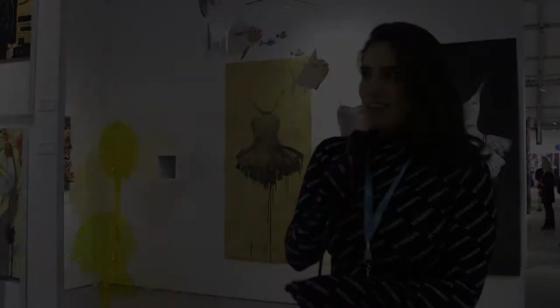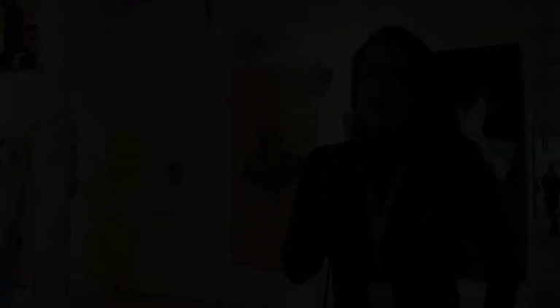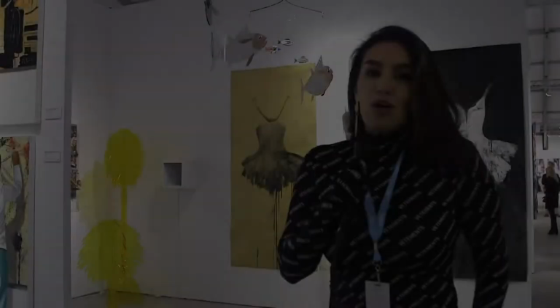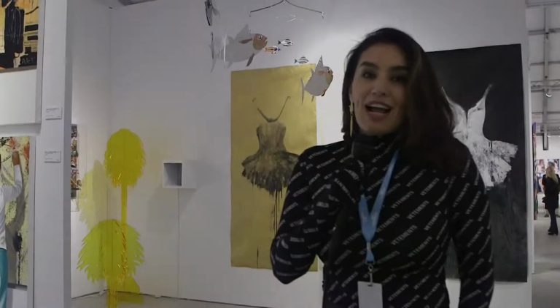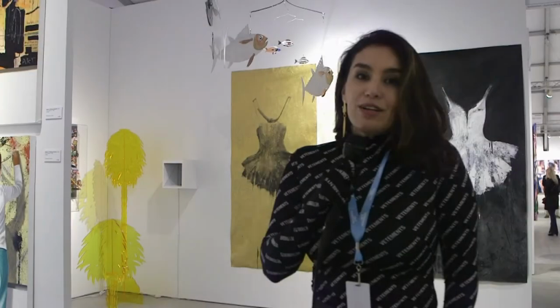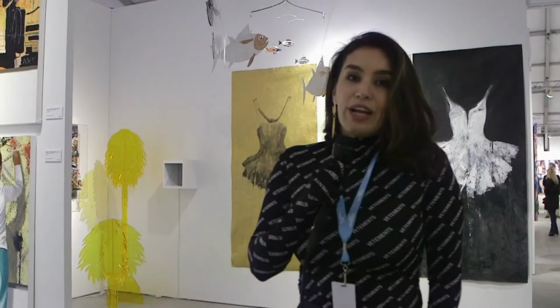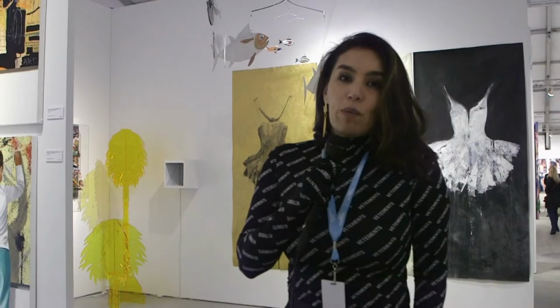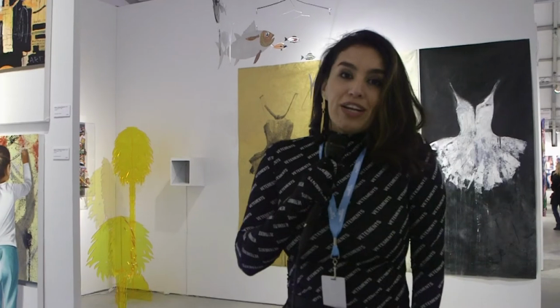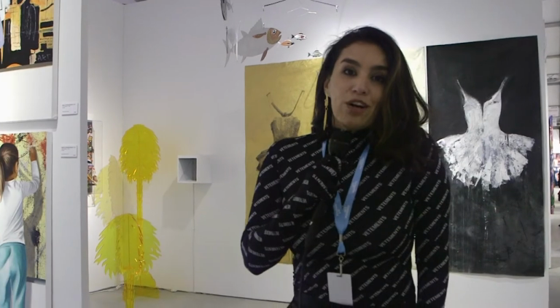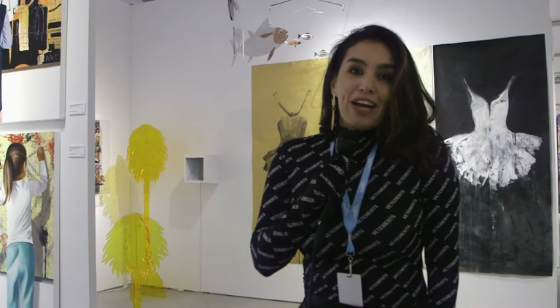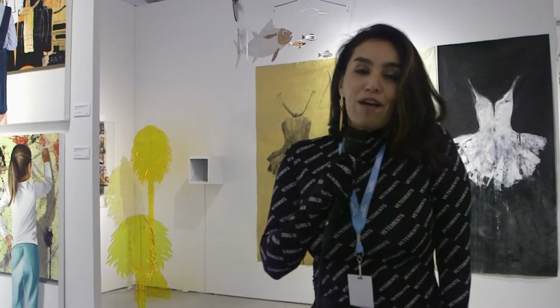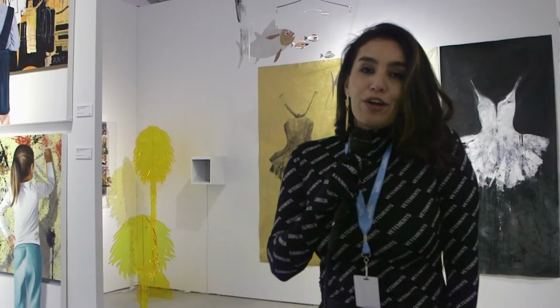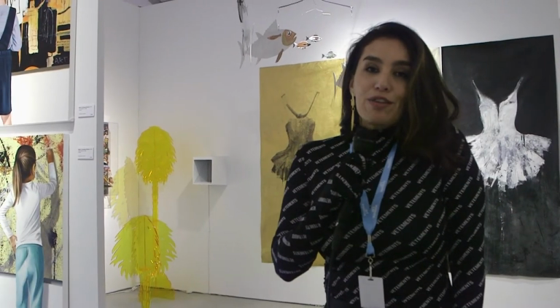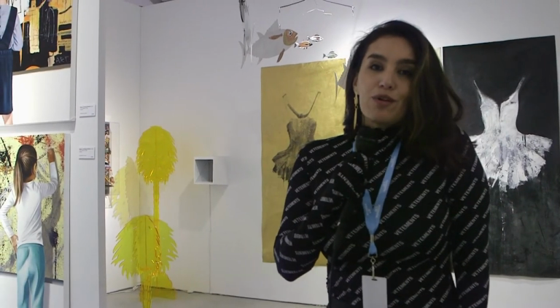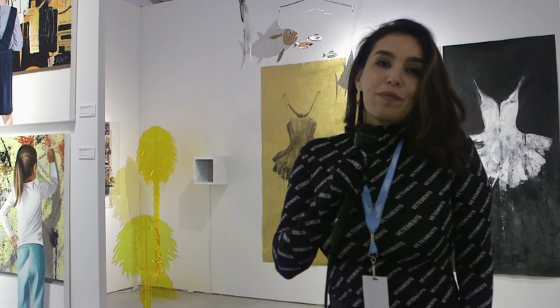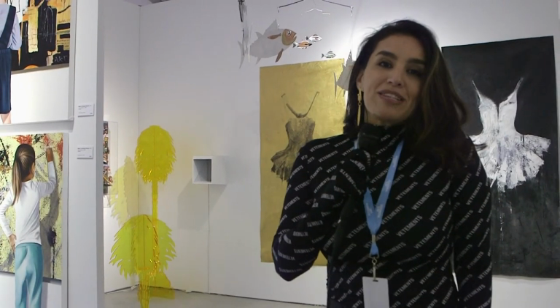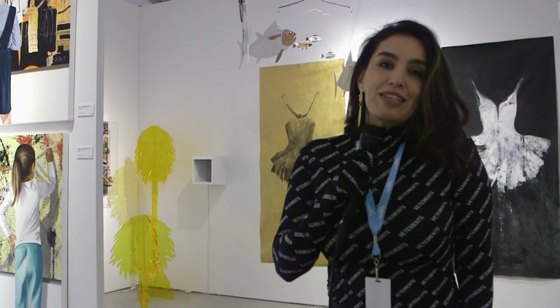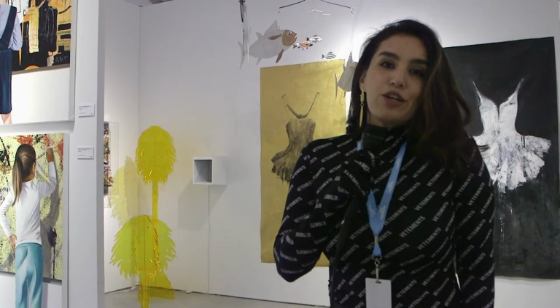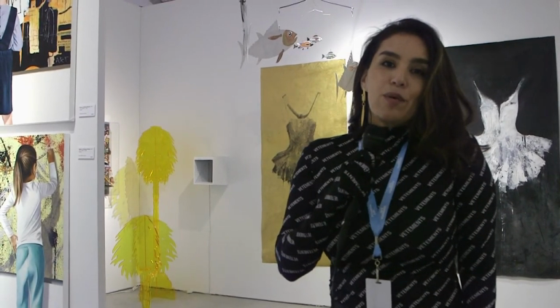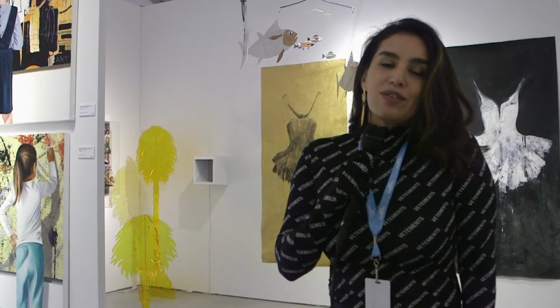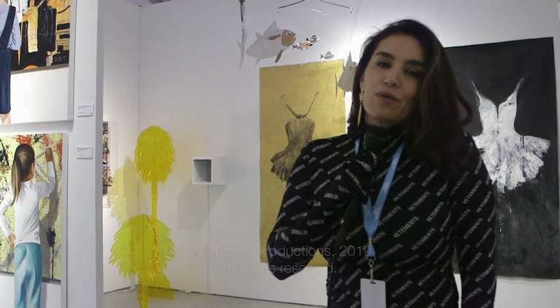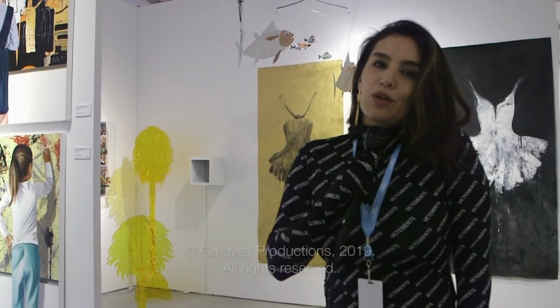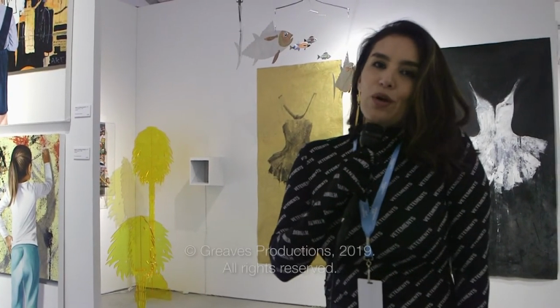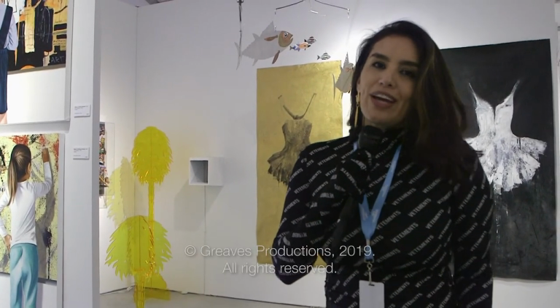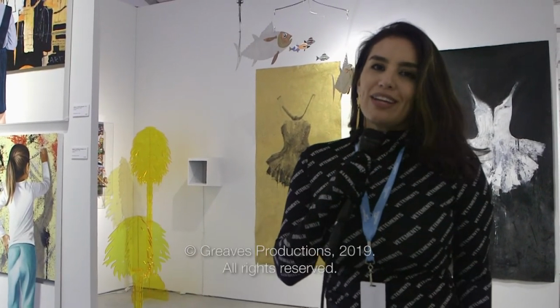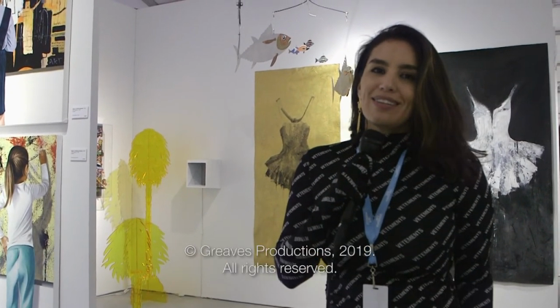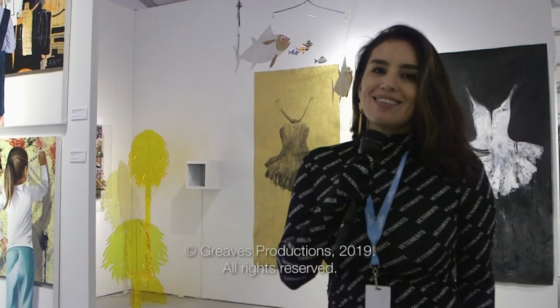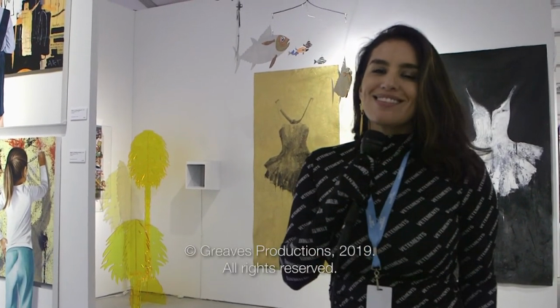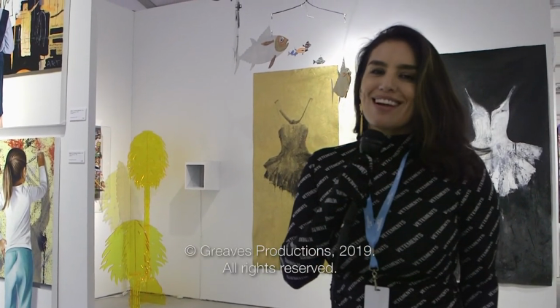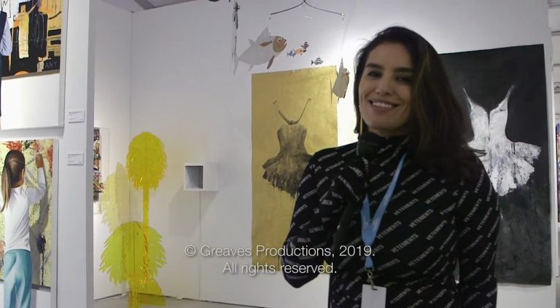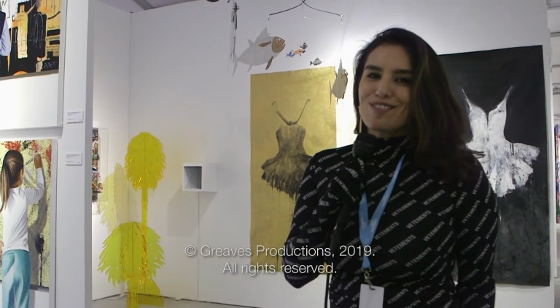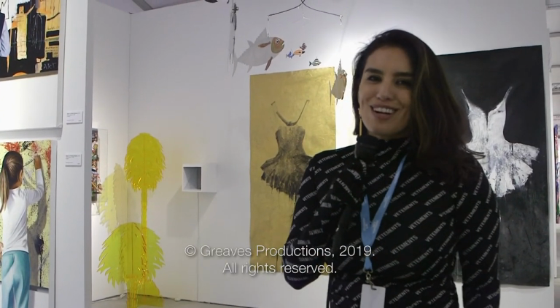Motor Gallery opened a year and a half ago, so we're basically newborns, and we're located in the design district in Miami.